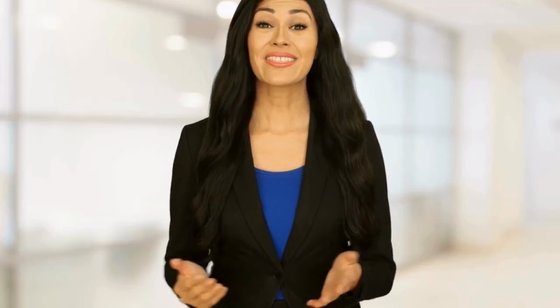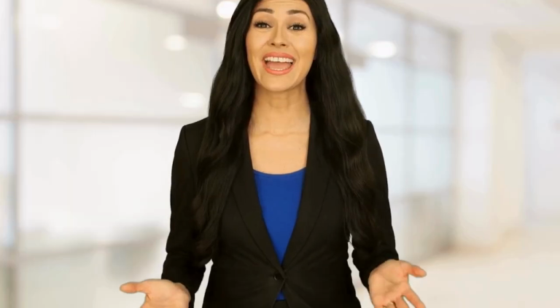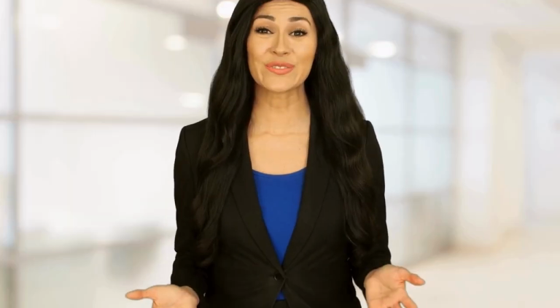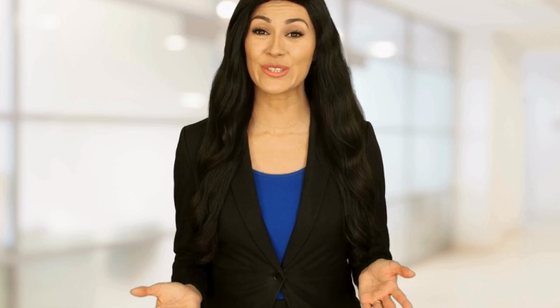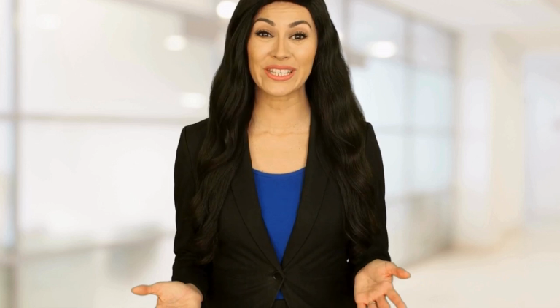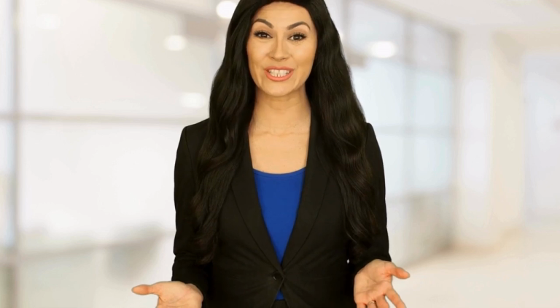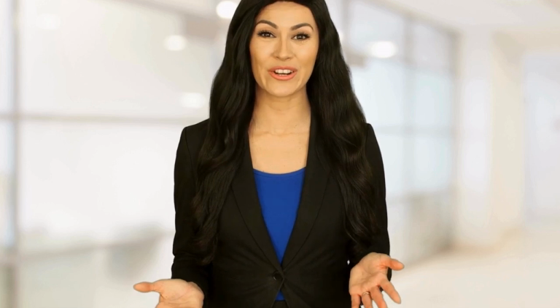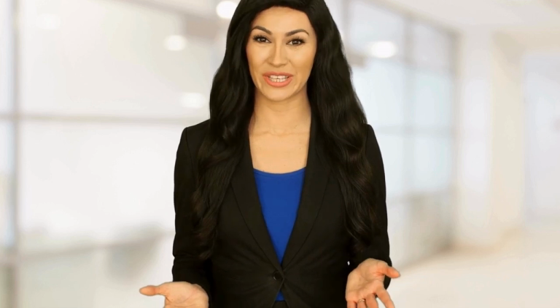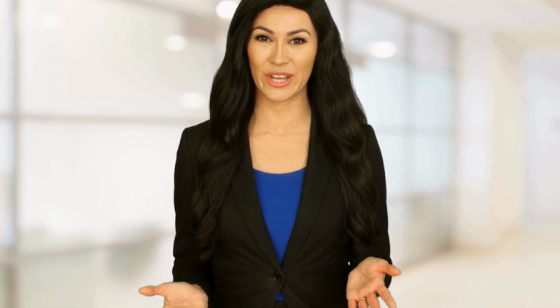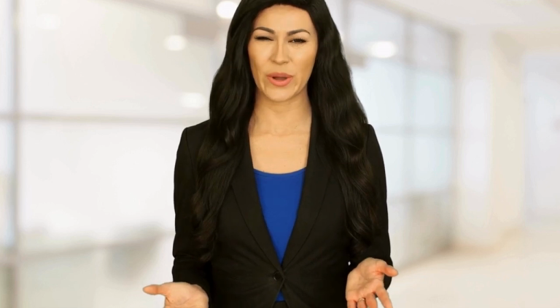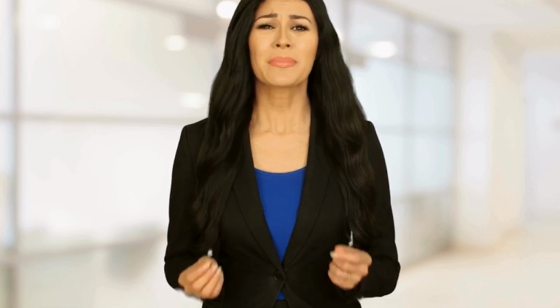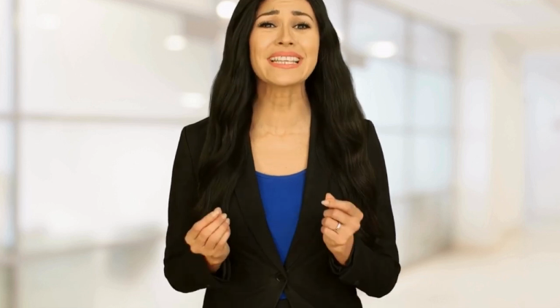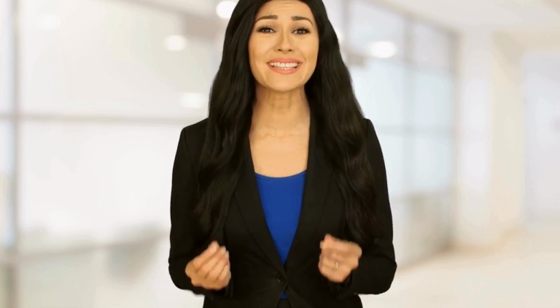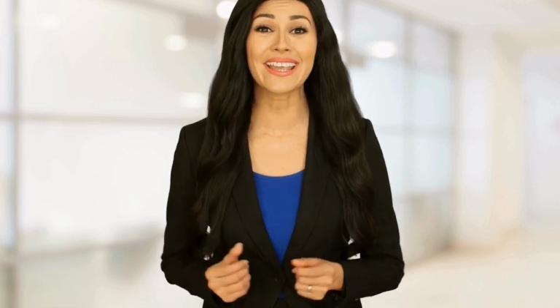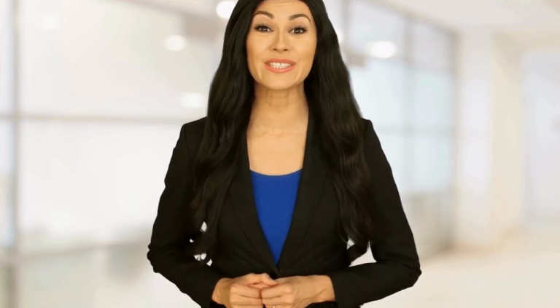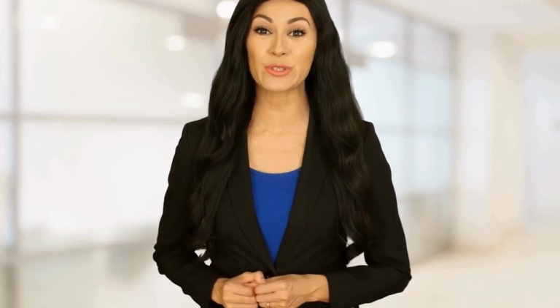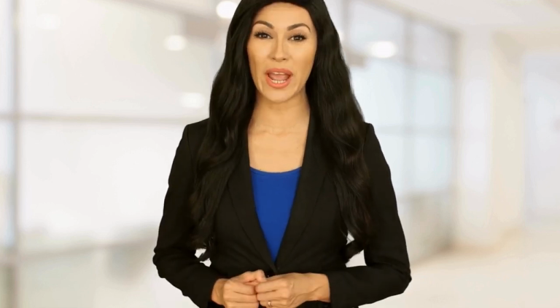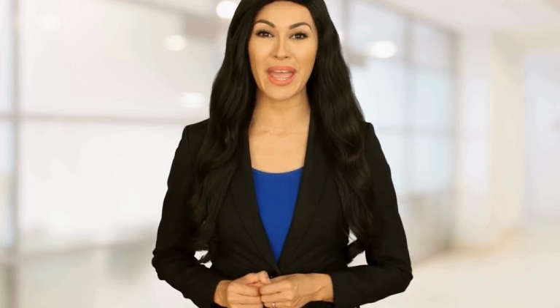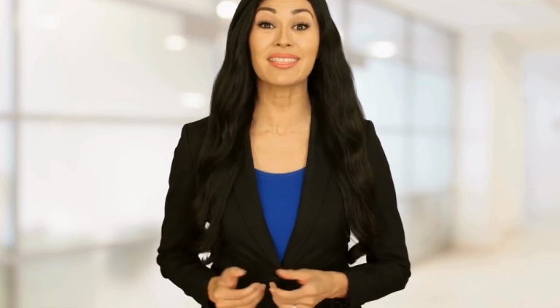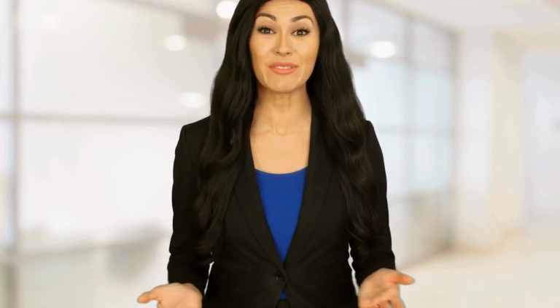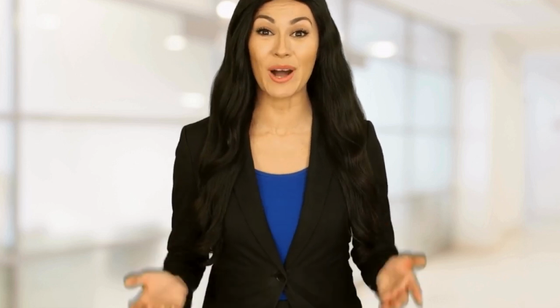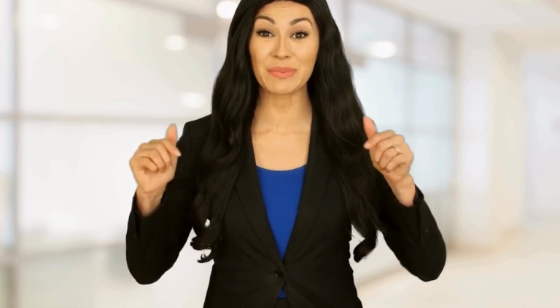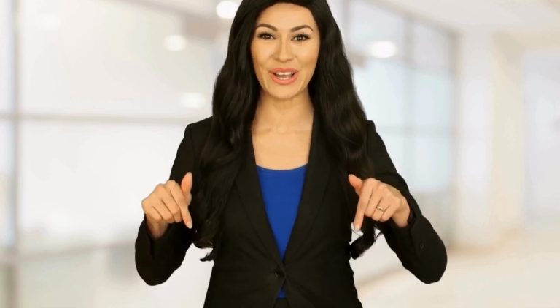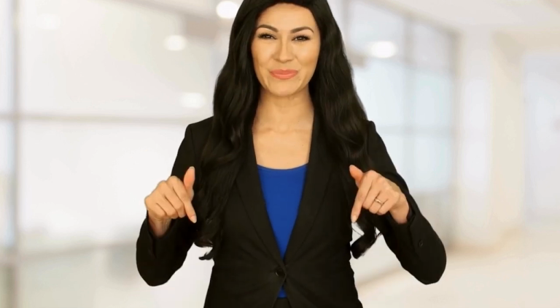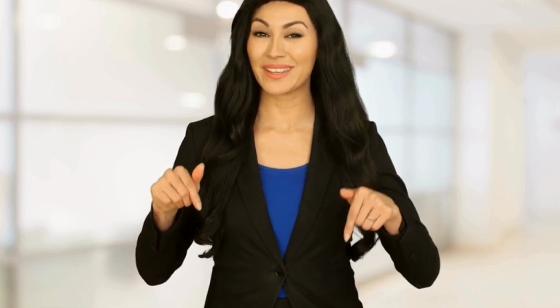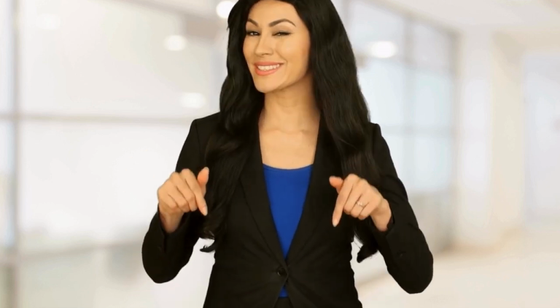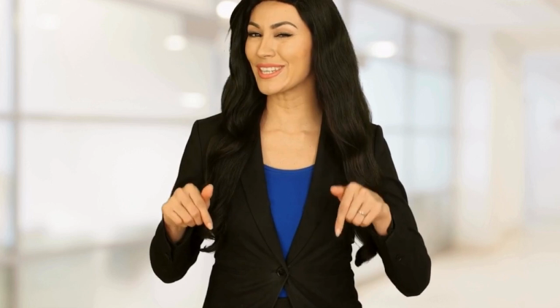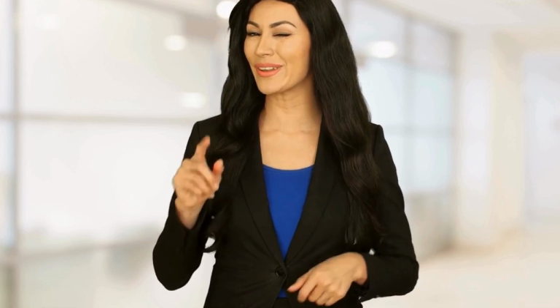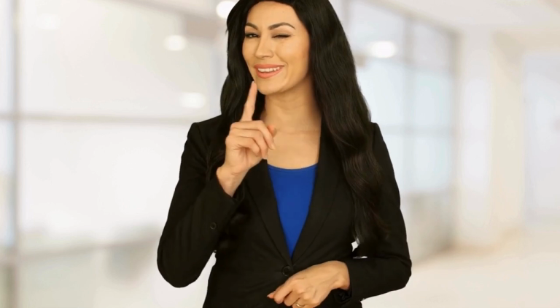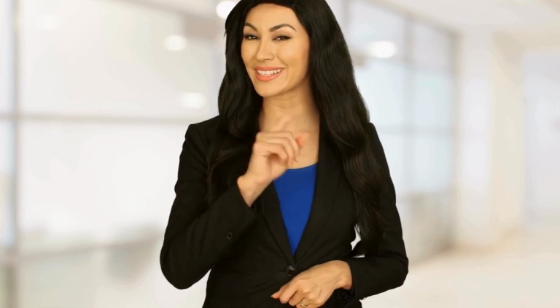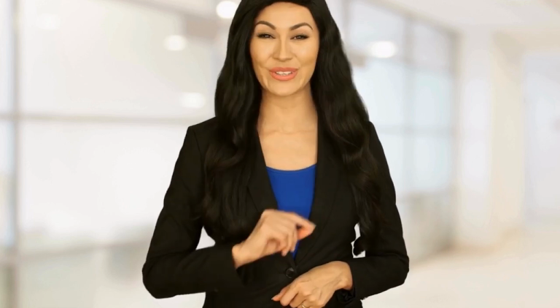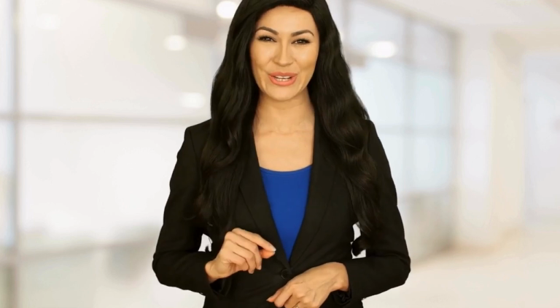Thanks for tuning in to our video. Please like and subscribe and leave a comment below. See you in the next video.